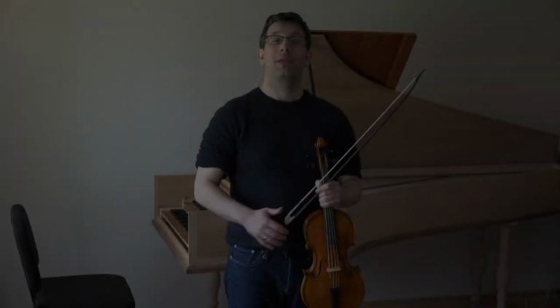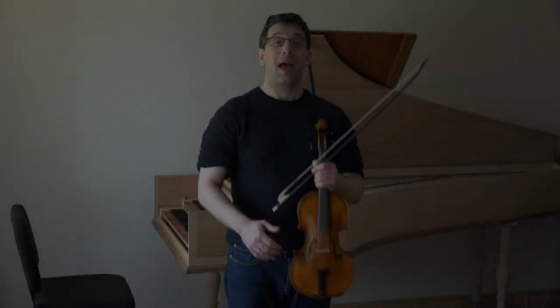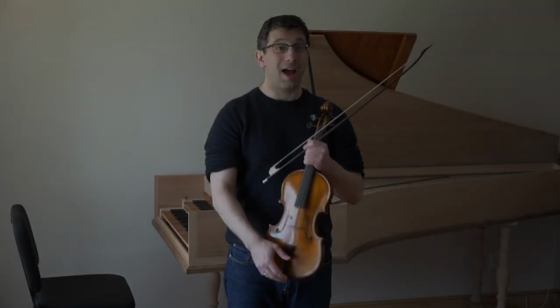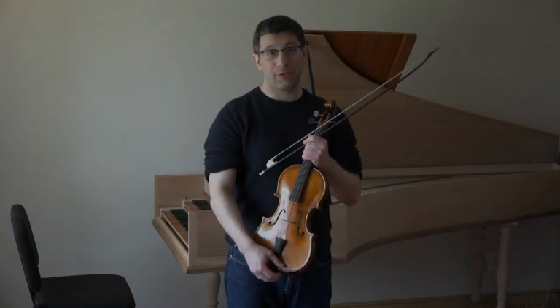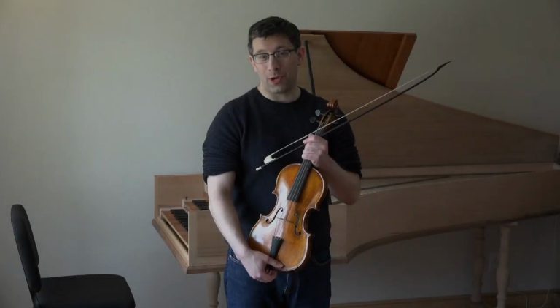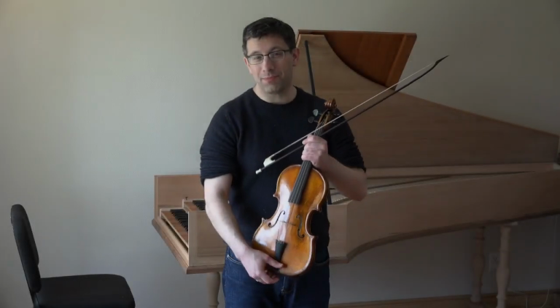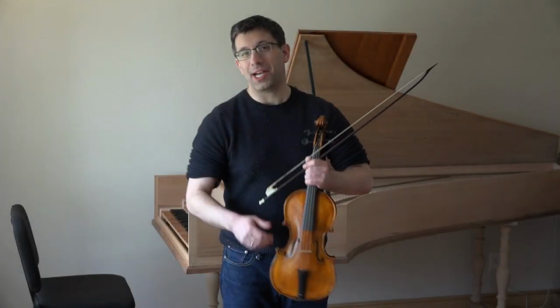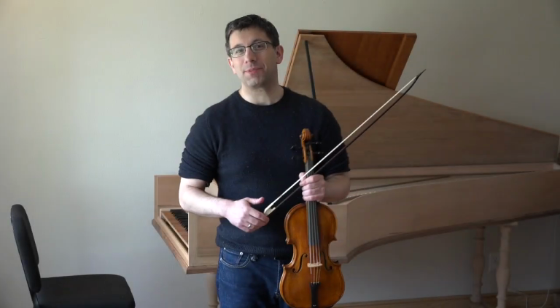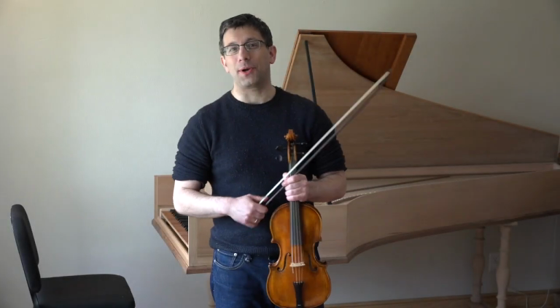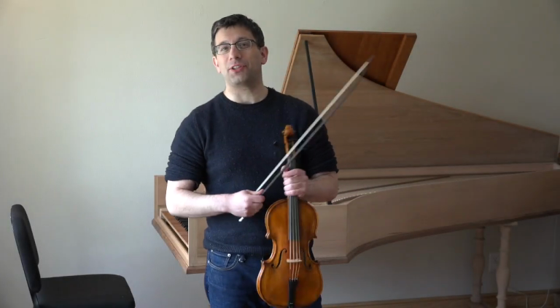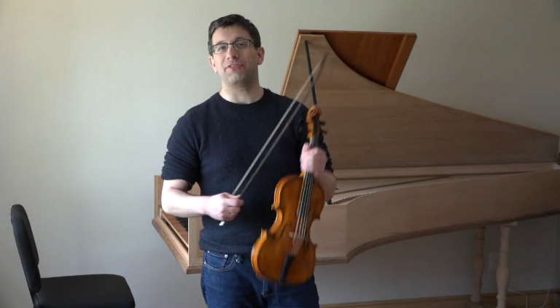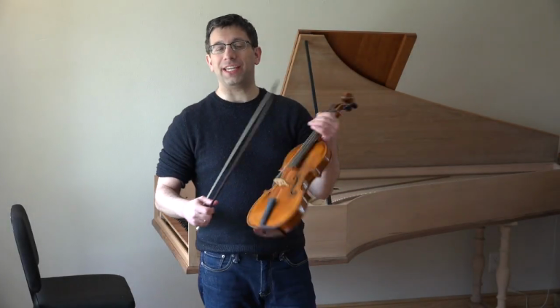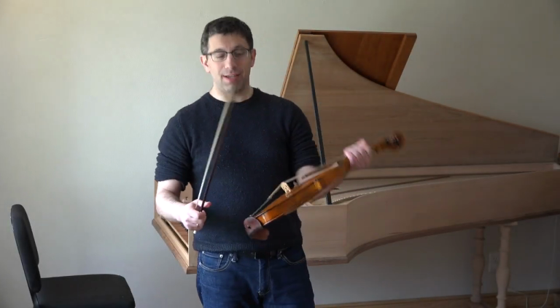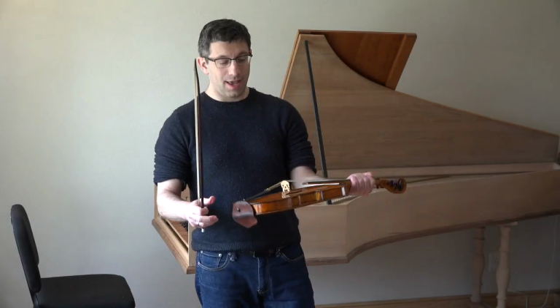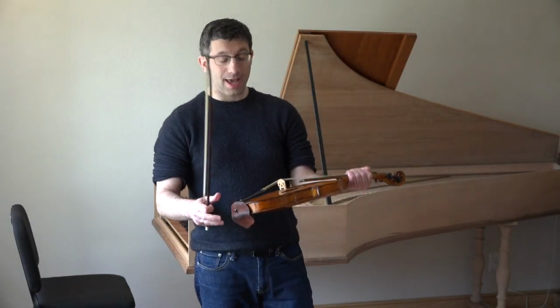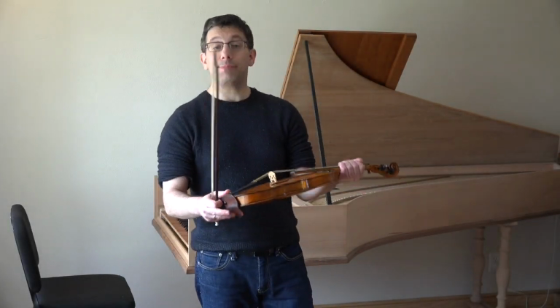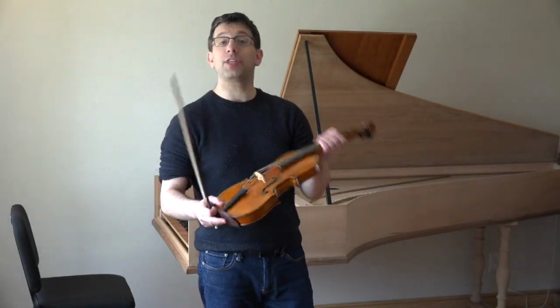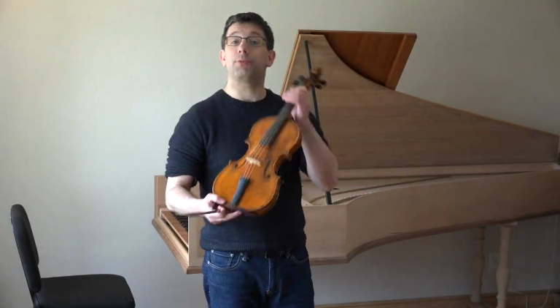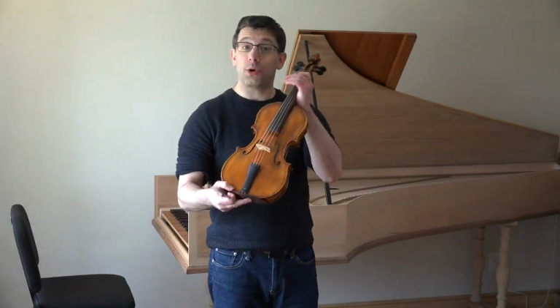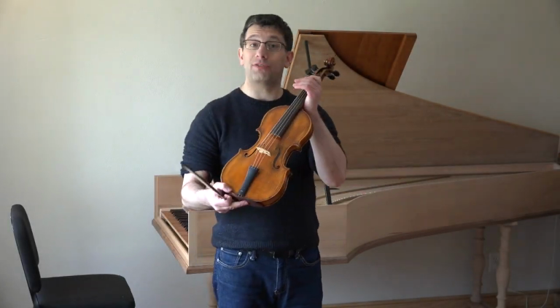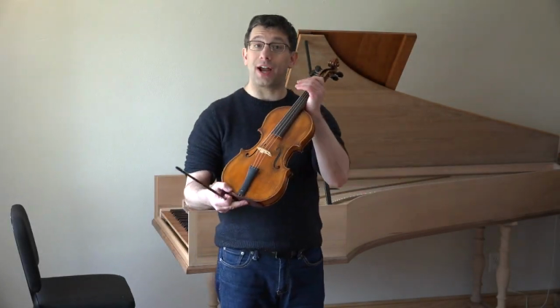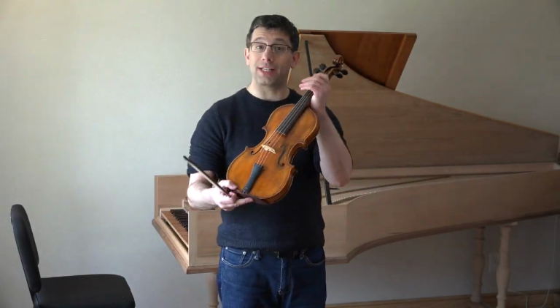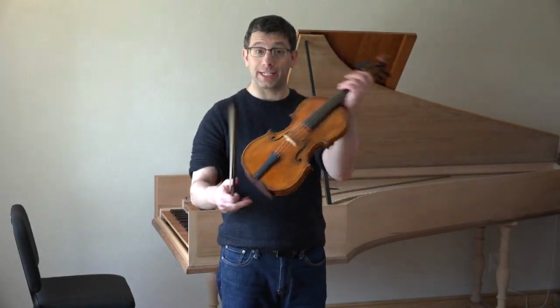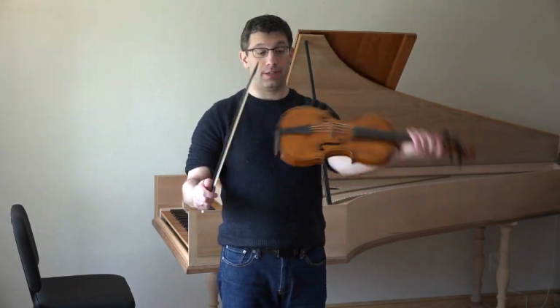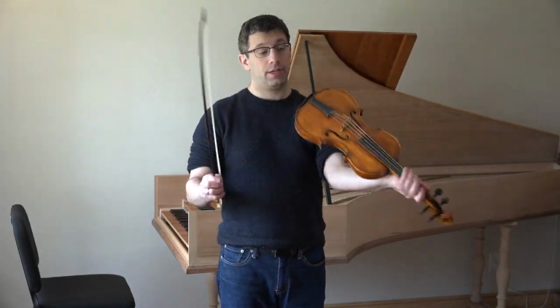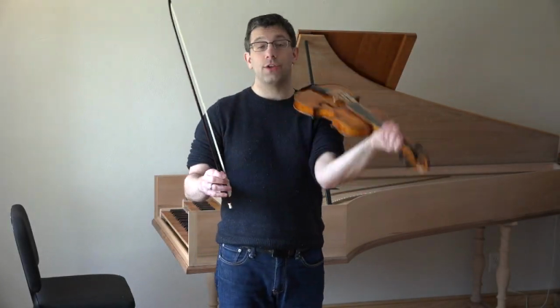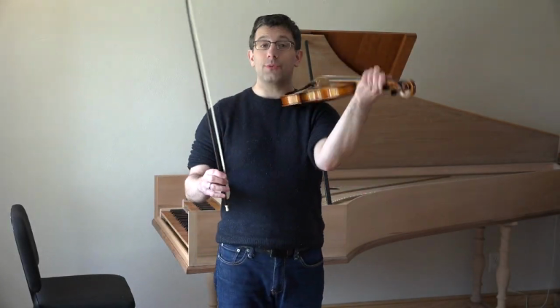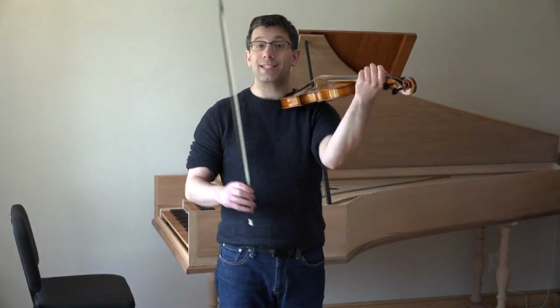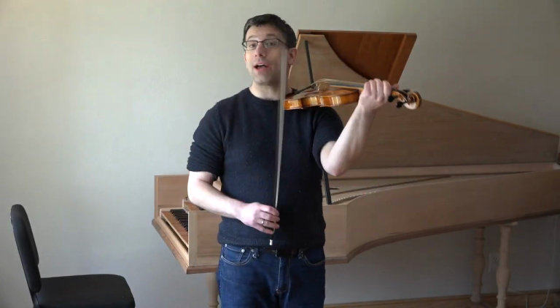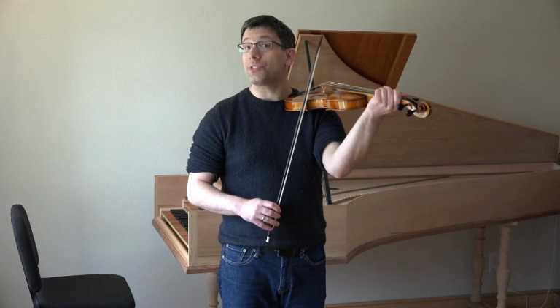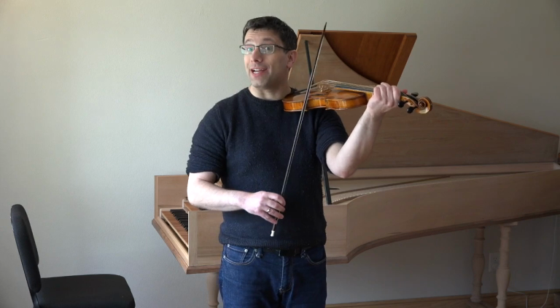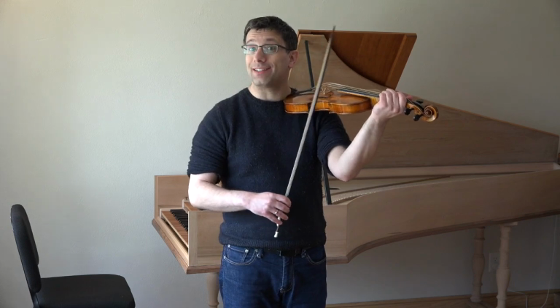Hi everyone, my name is Mark Levine and I play the Baroque violin. Here's what it sounds like.